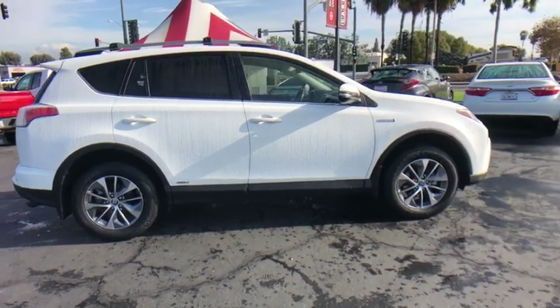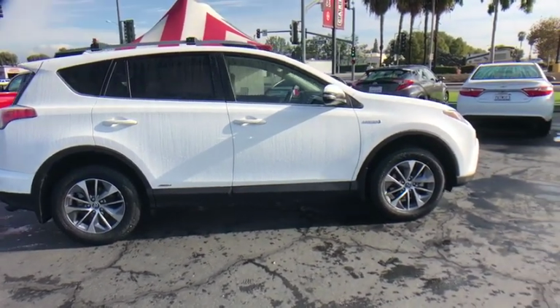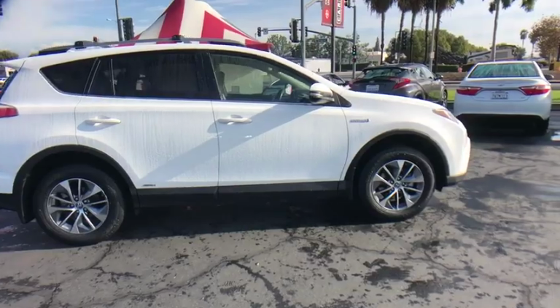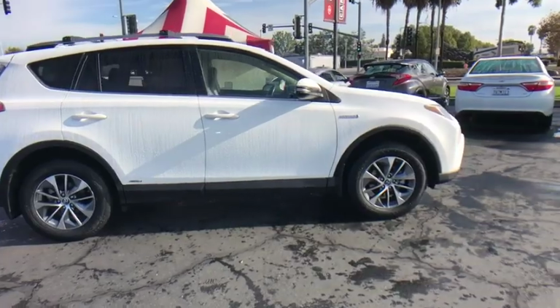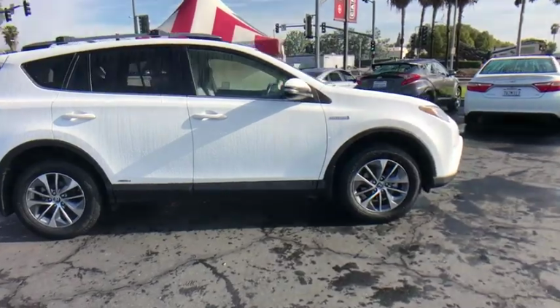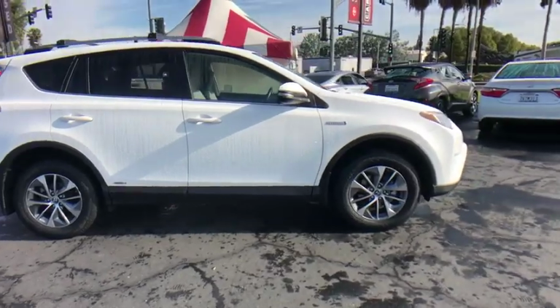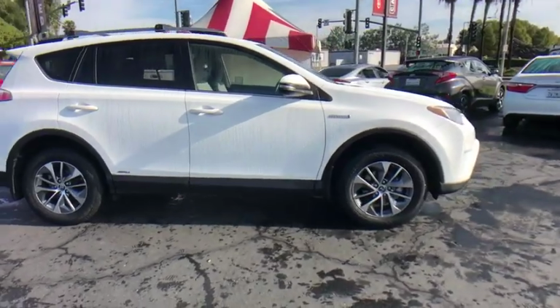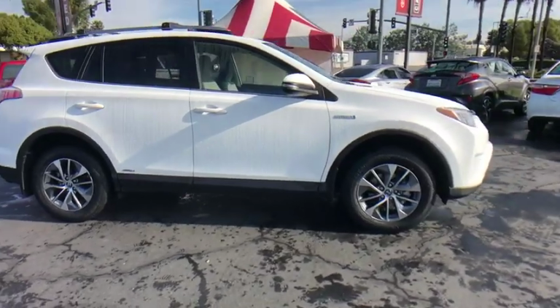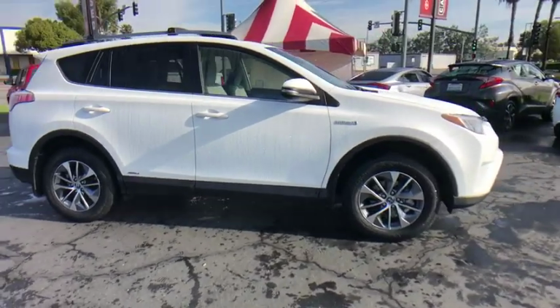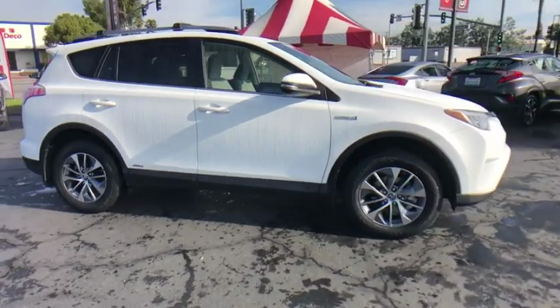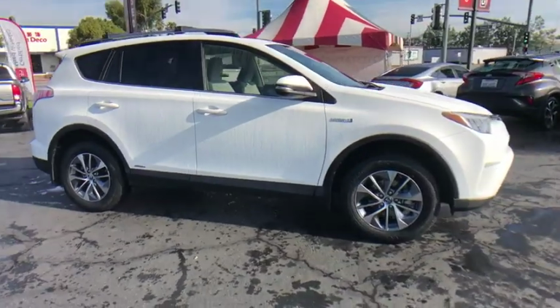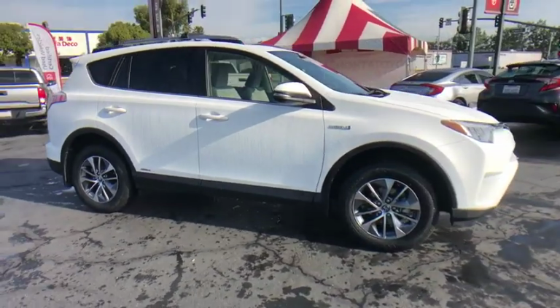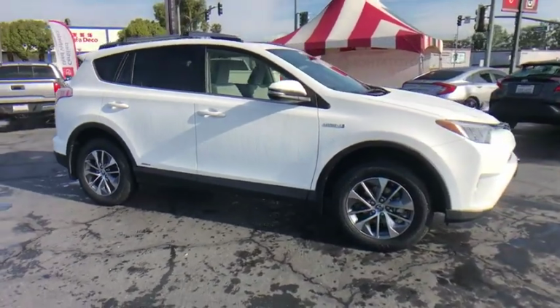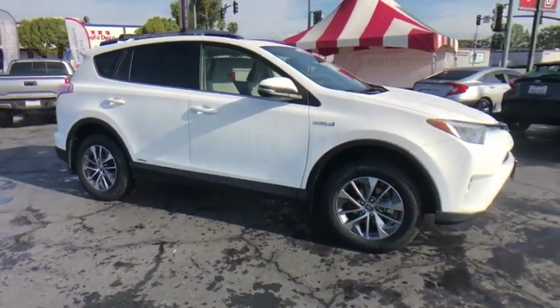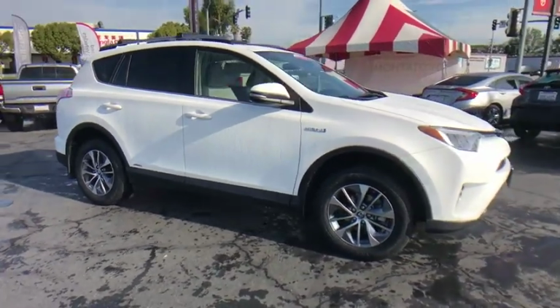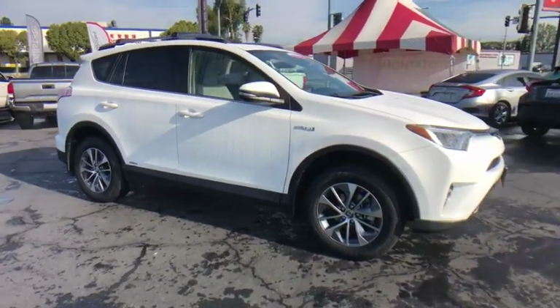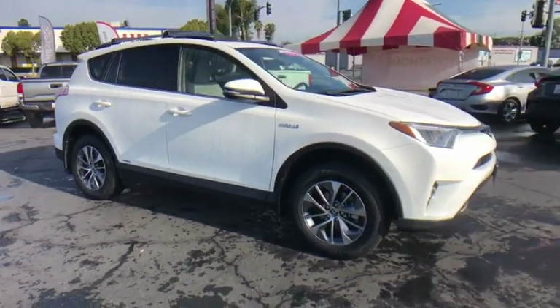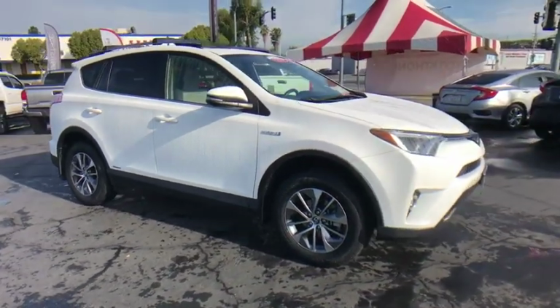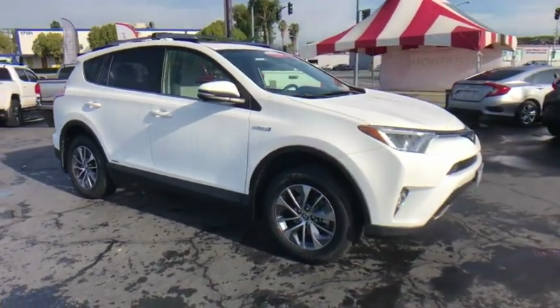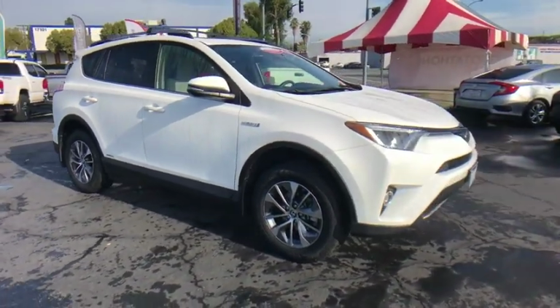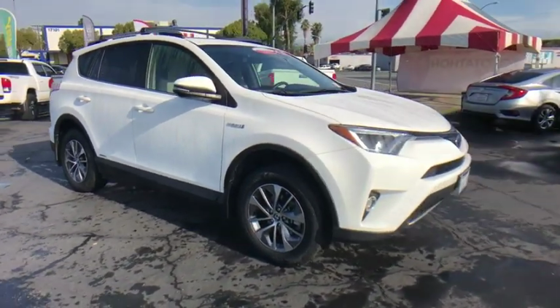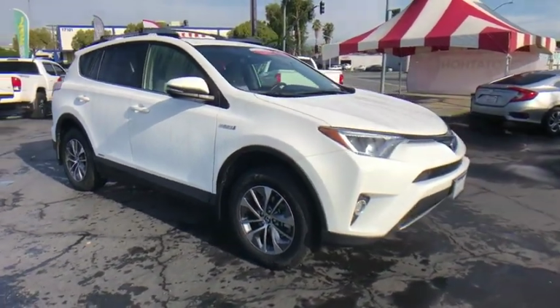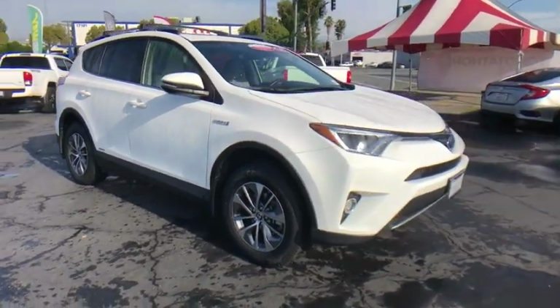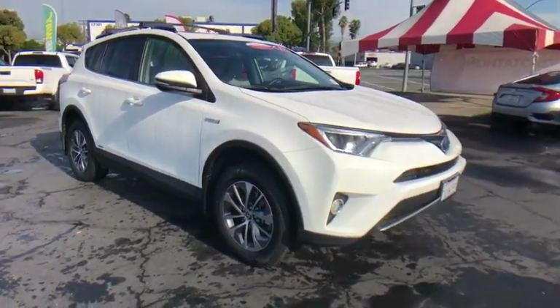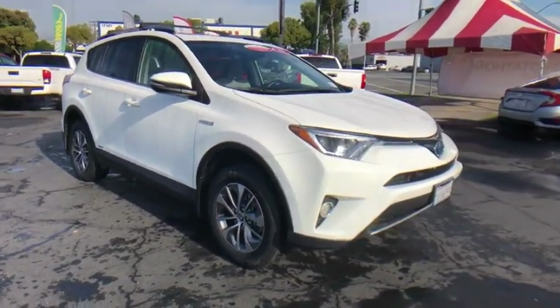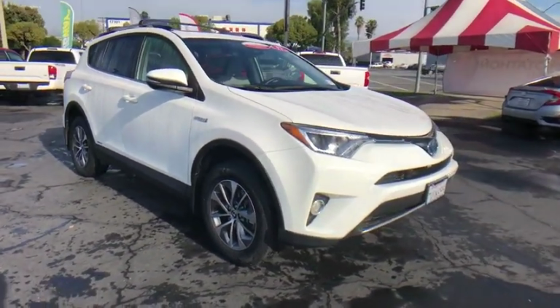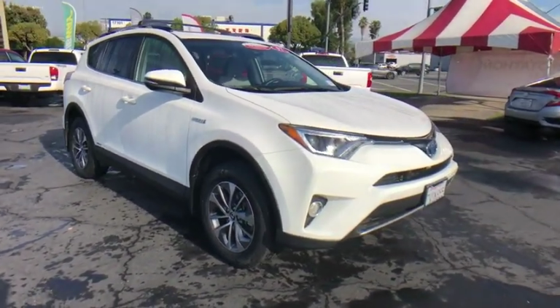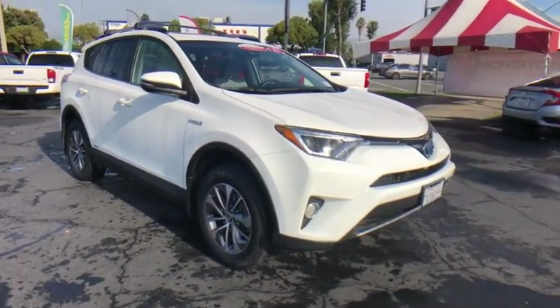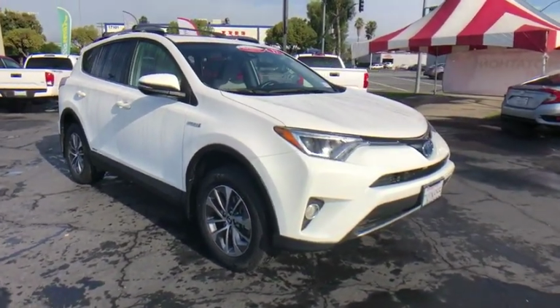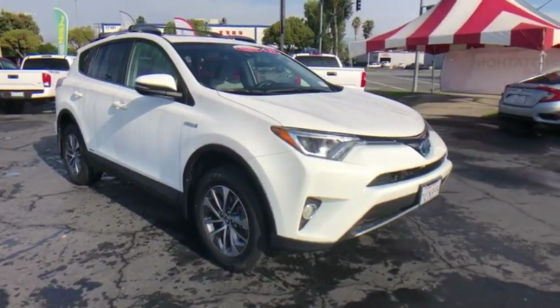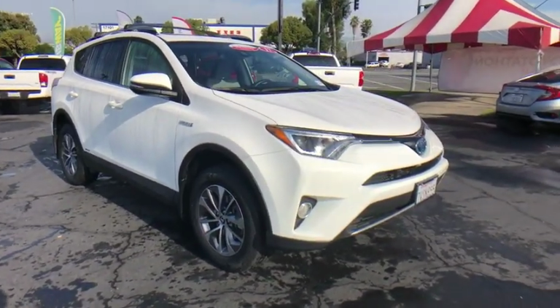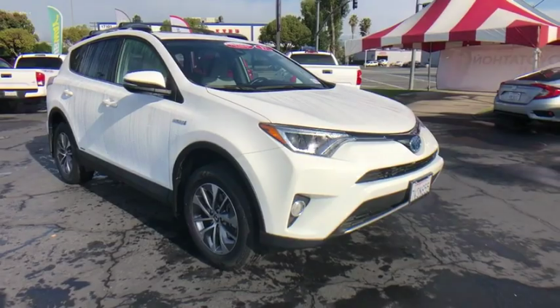Airbags, battery saver, daytime running lights. Your new ride is just a phone call away.